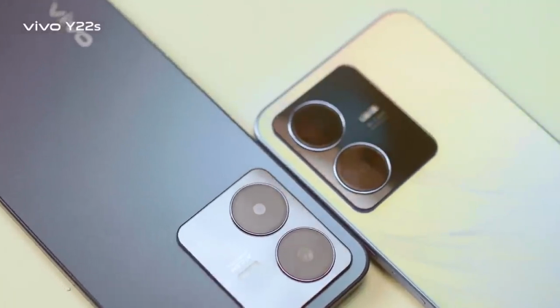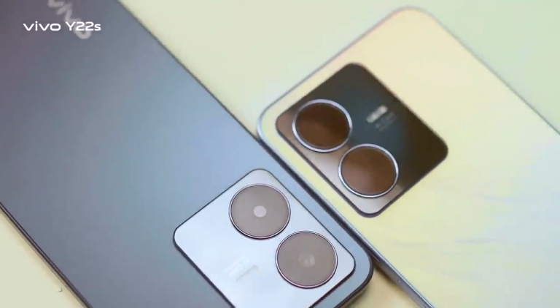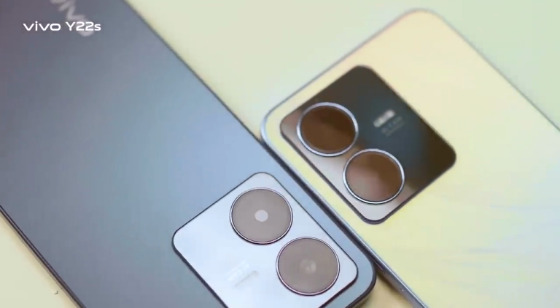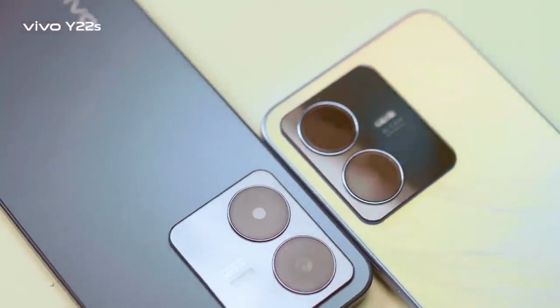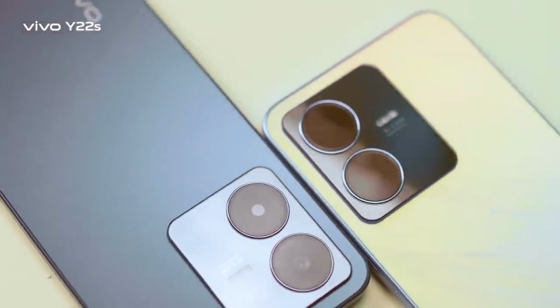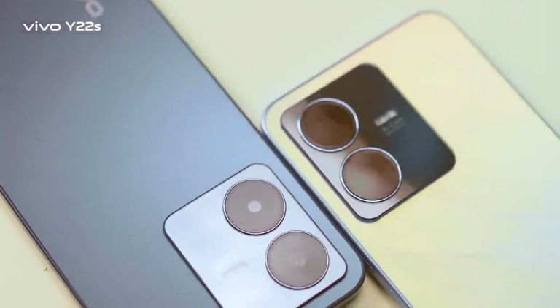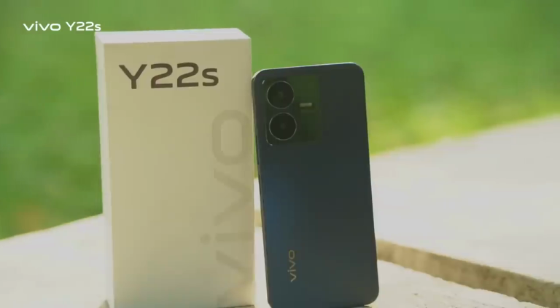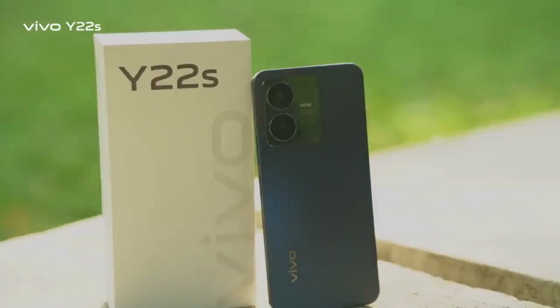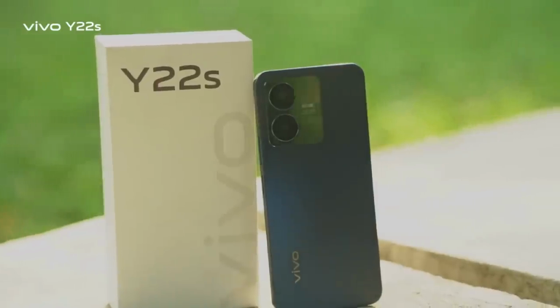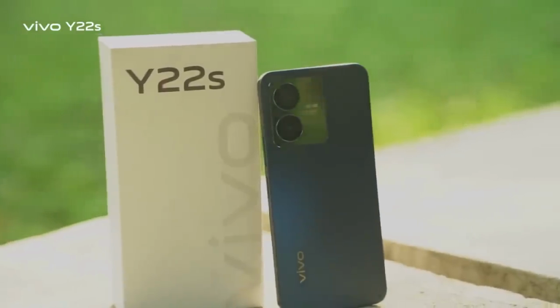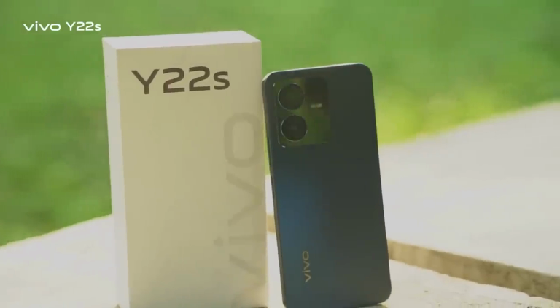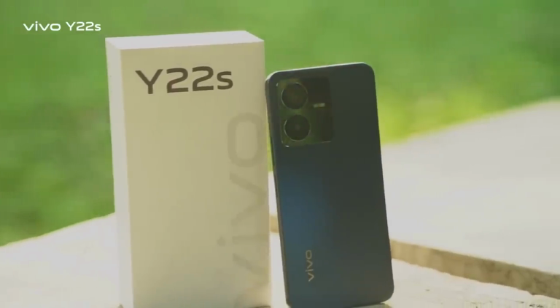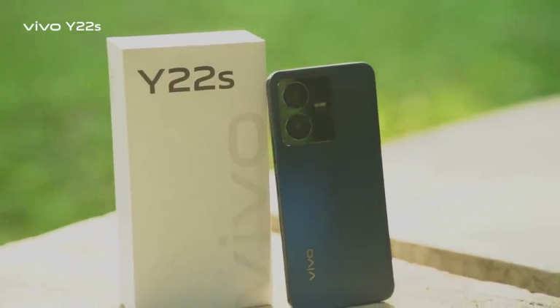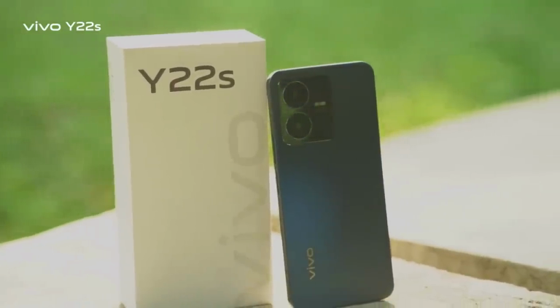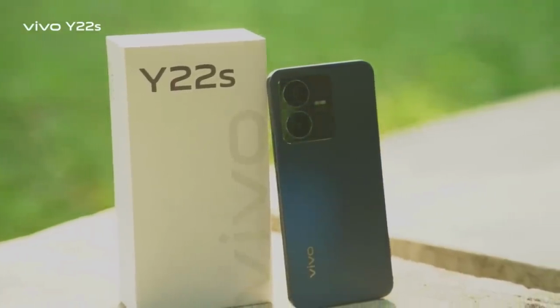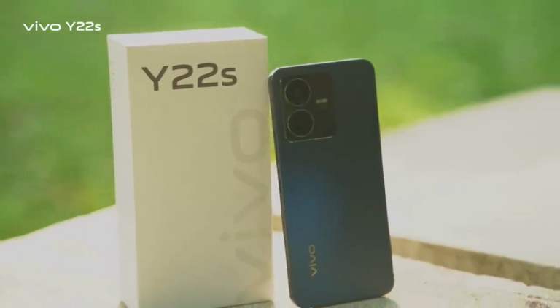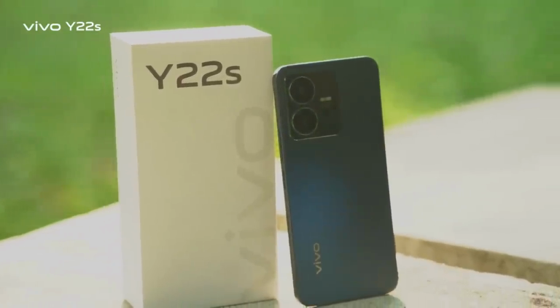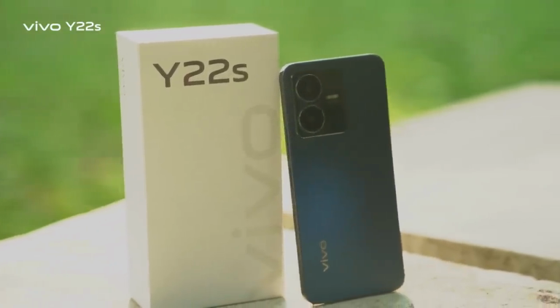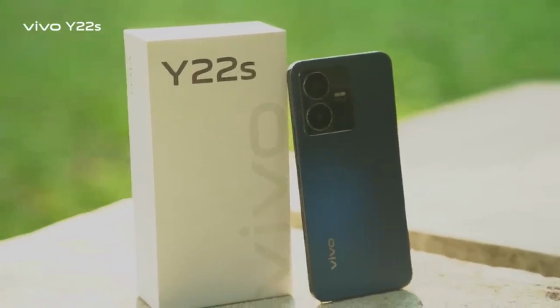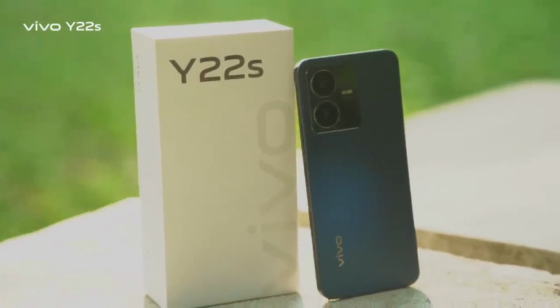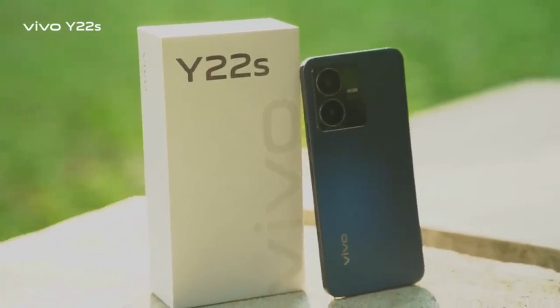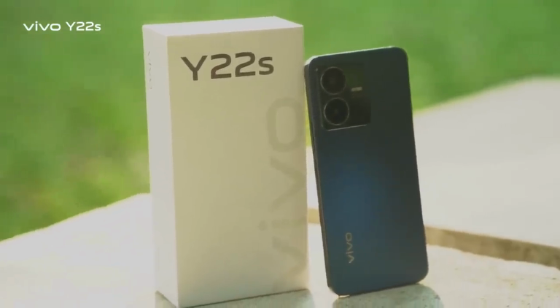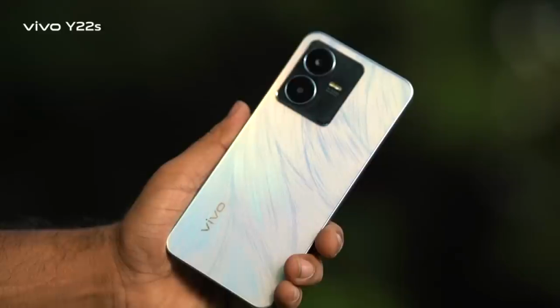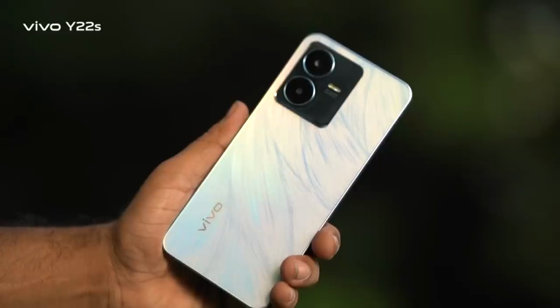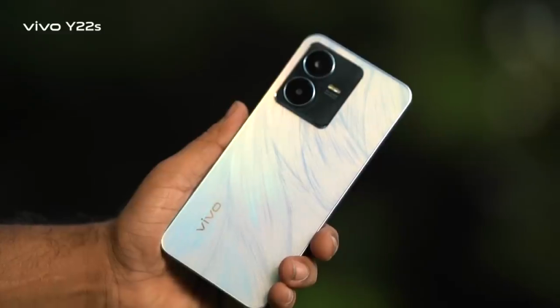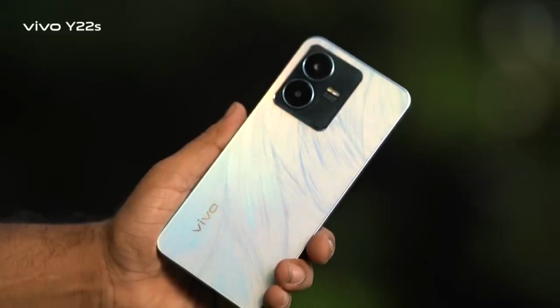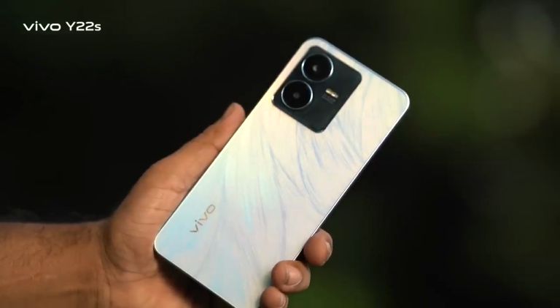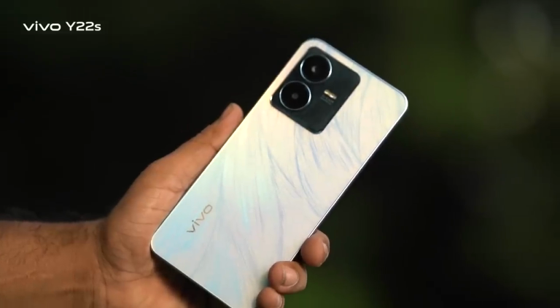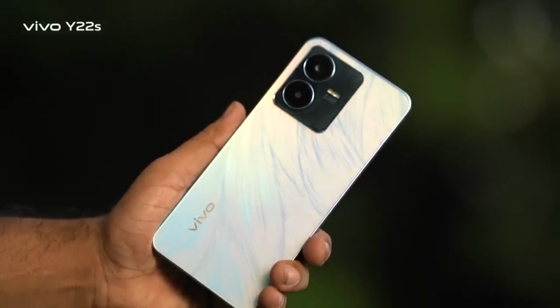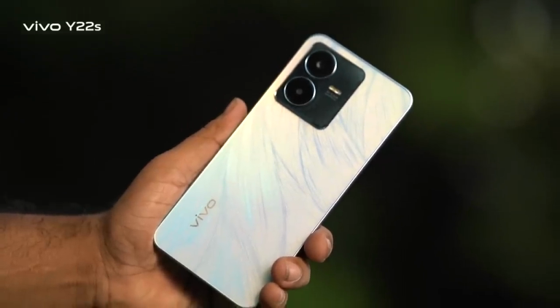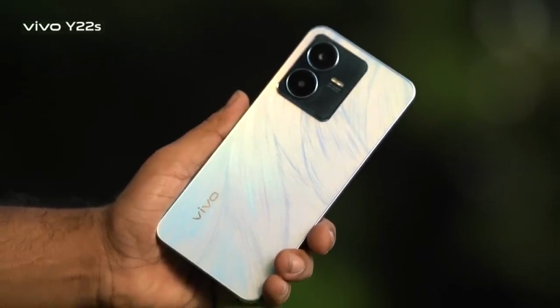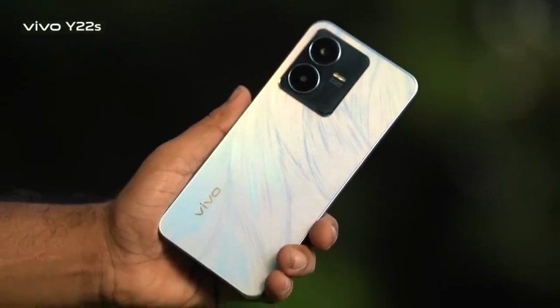What's up cool people! Vivo just launched a real cool smartphone Y22s to enhance your daily lifestyle and fashion.